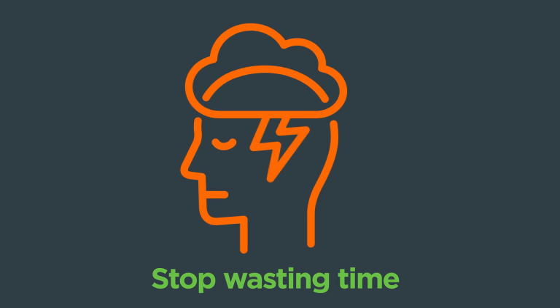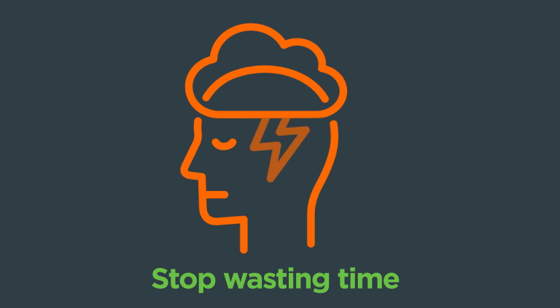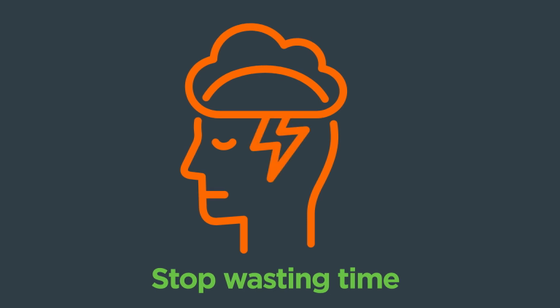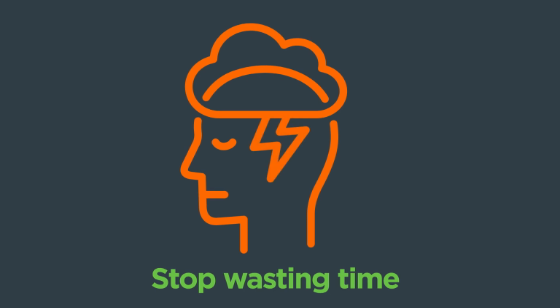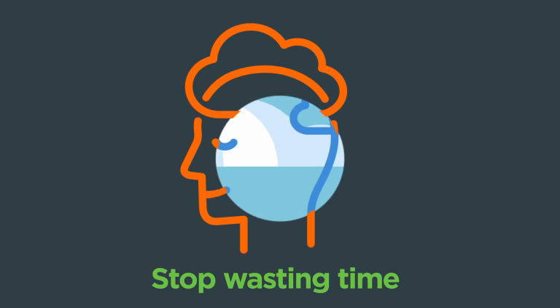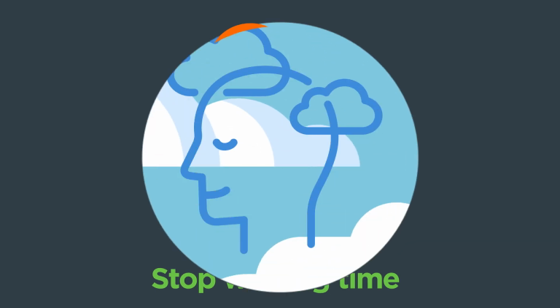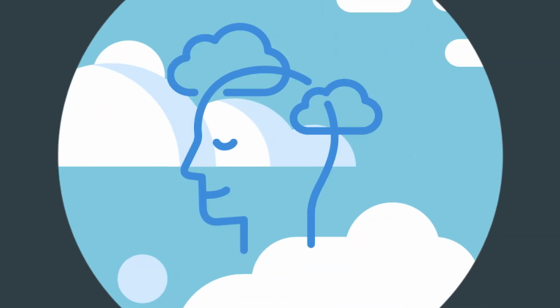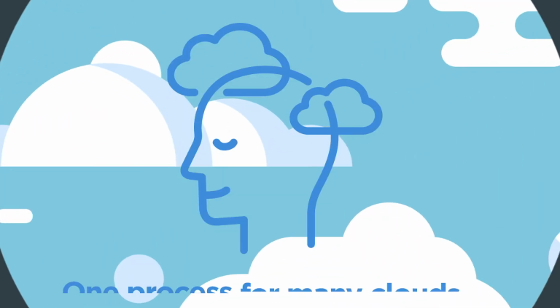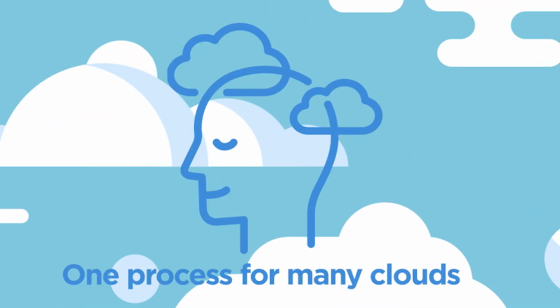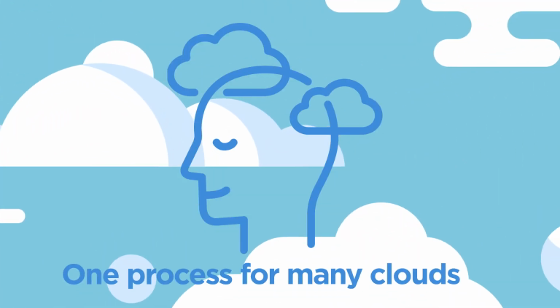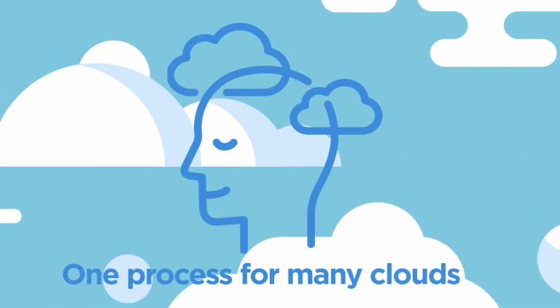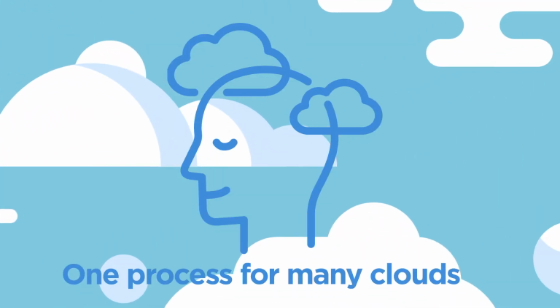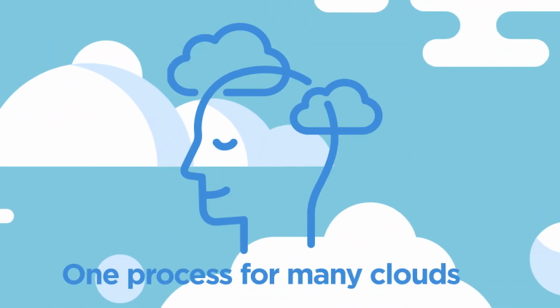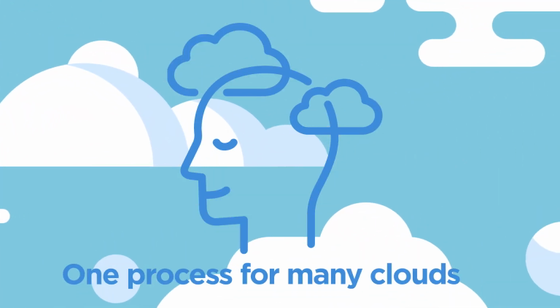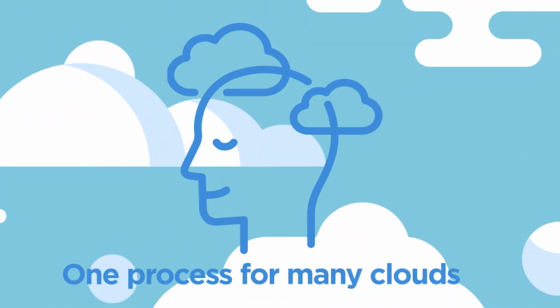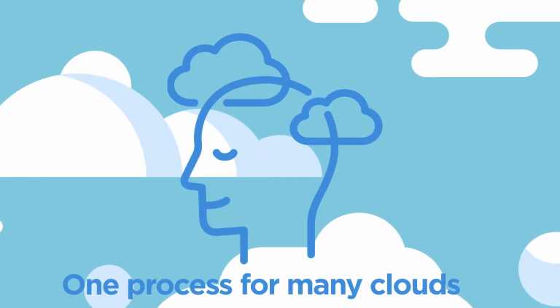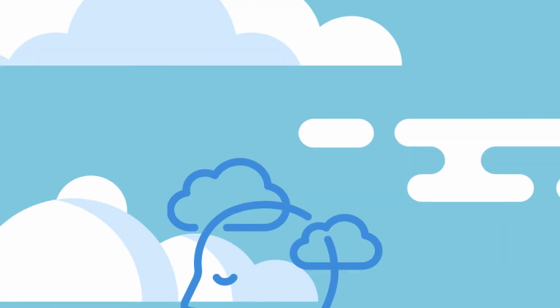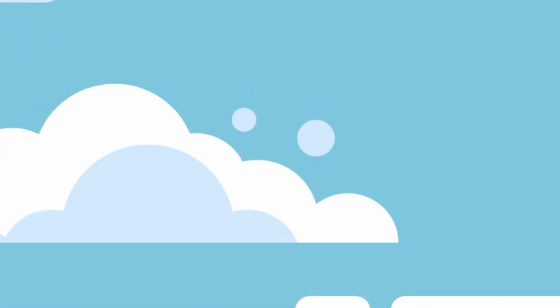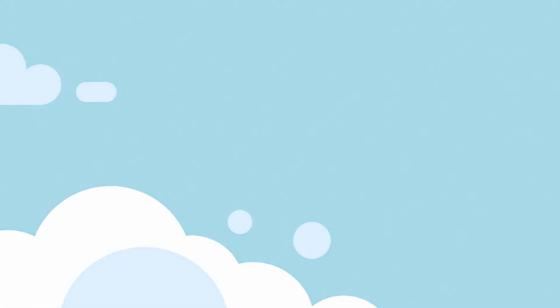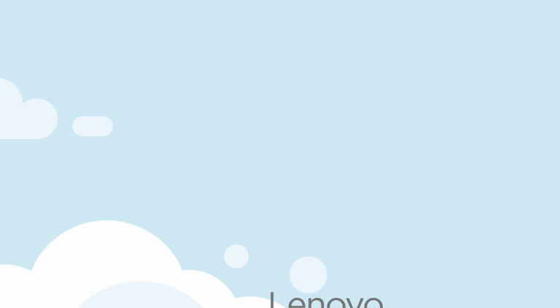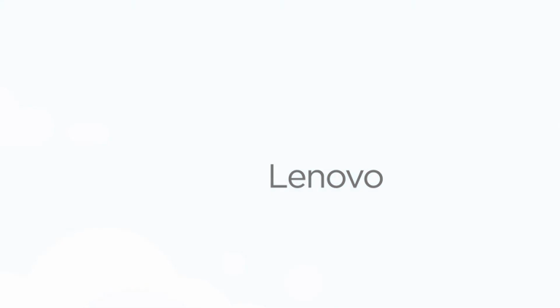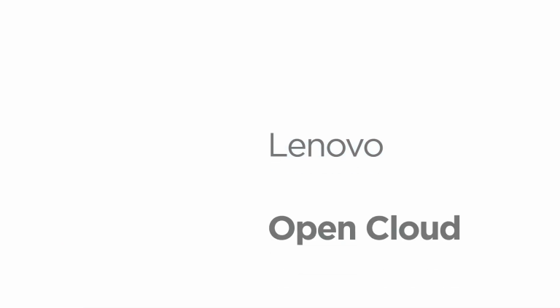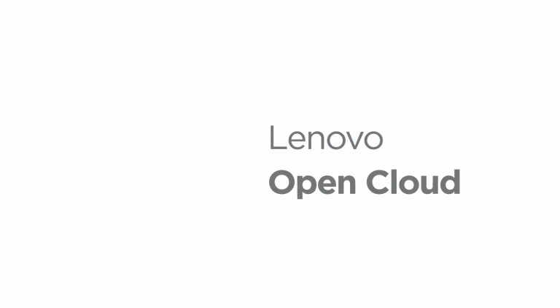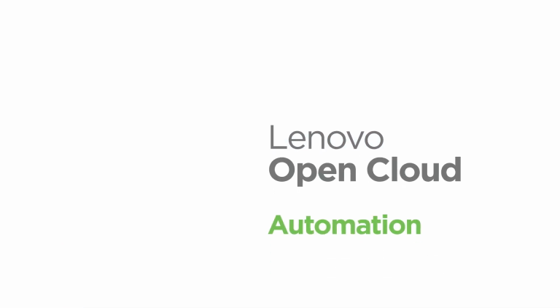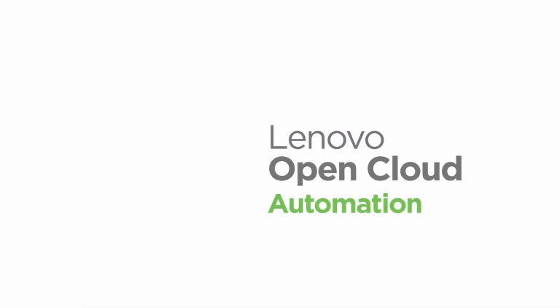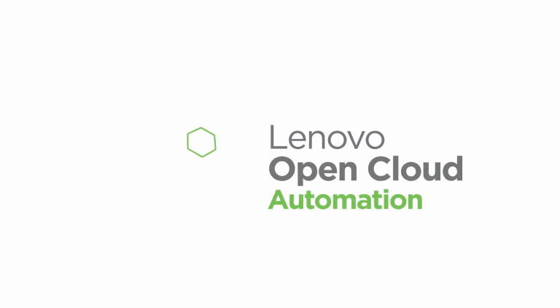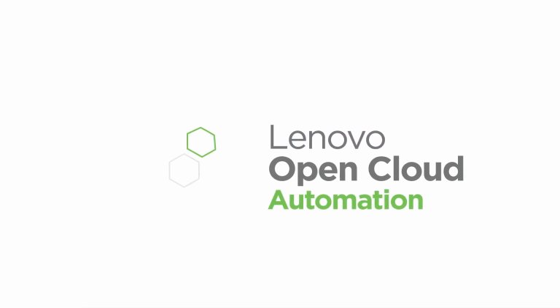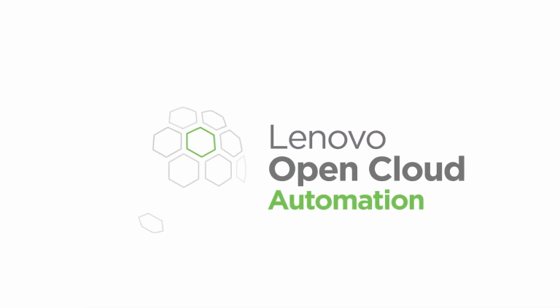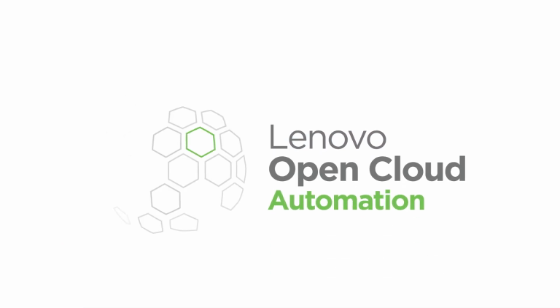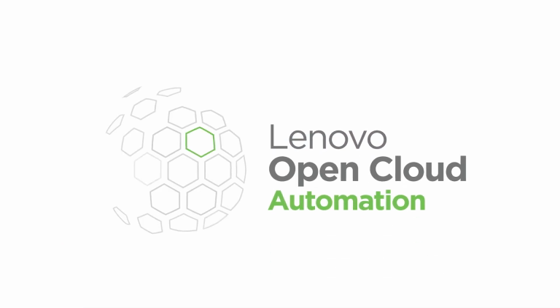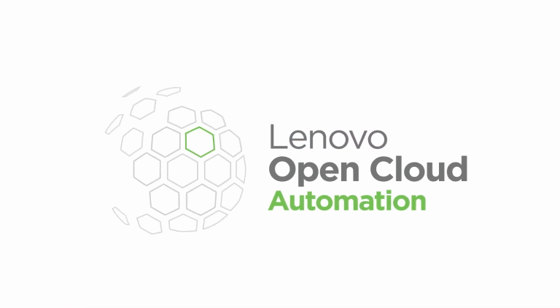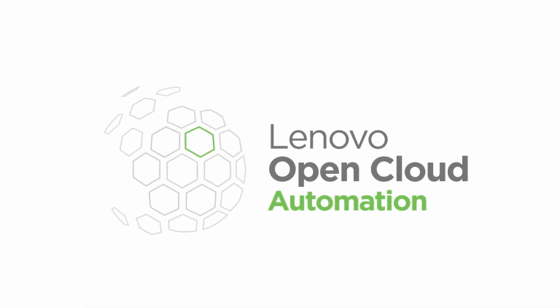And get back to the business of serving your customers. Lenovo Open Cloud Automation — every cloud is different, but you don't need to worry about that anymore.